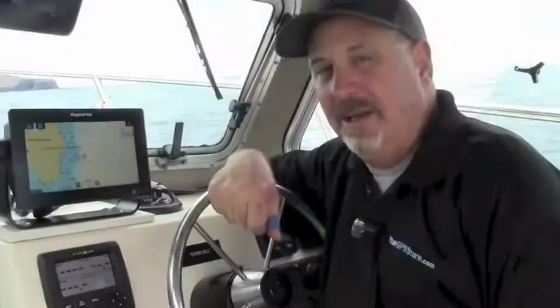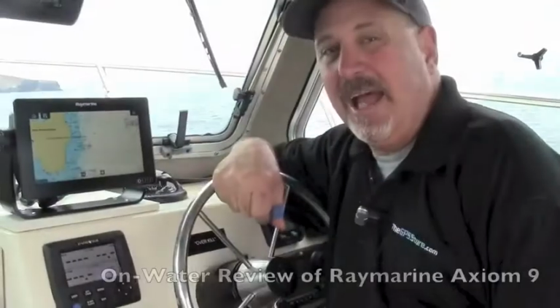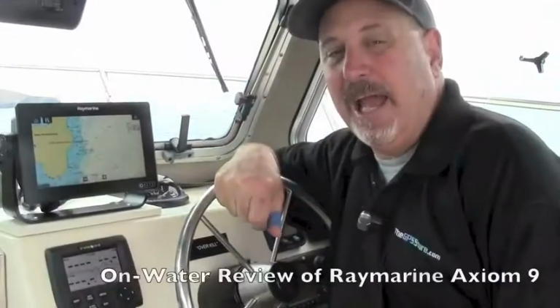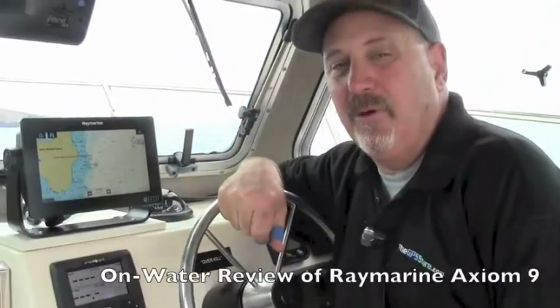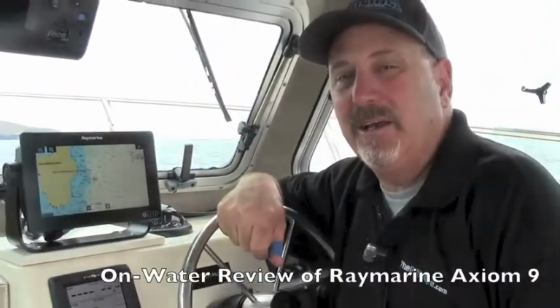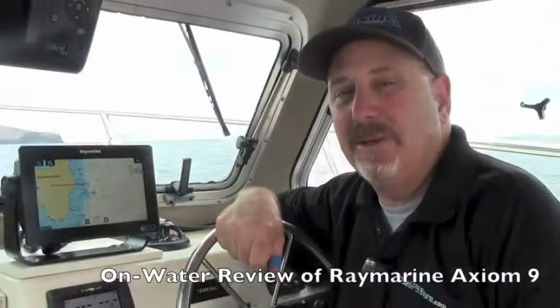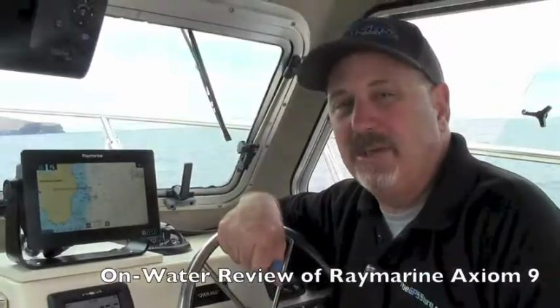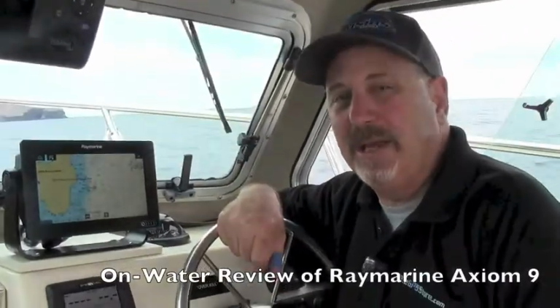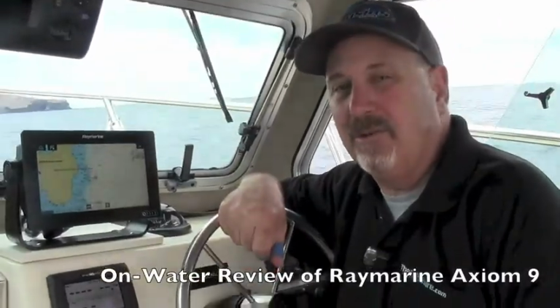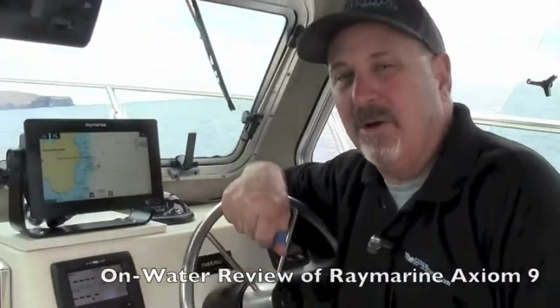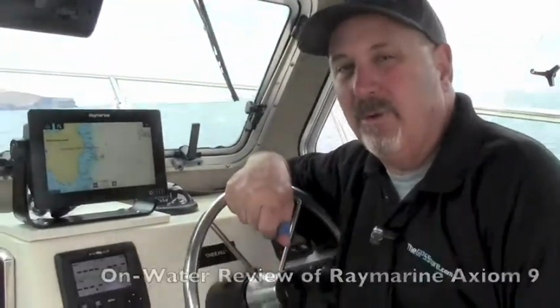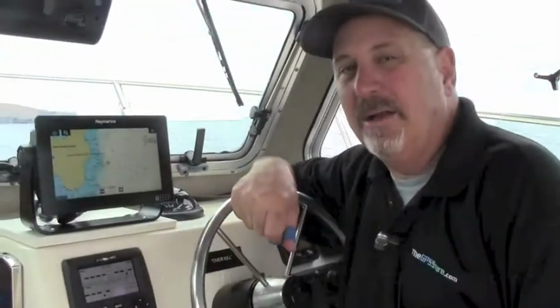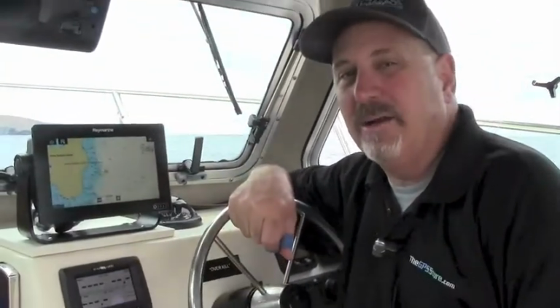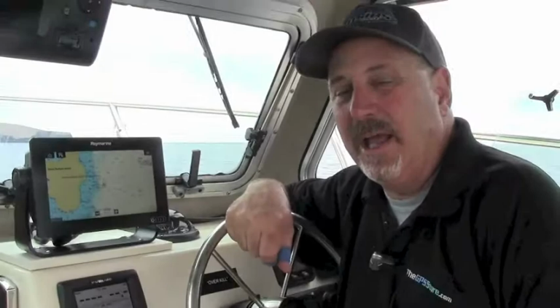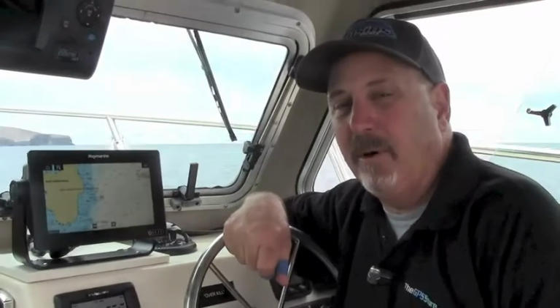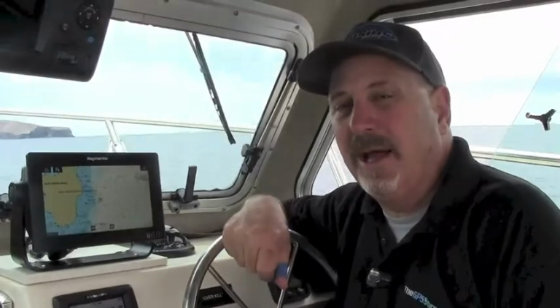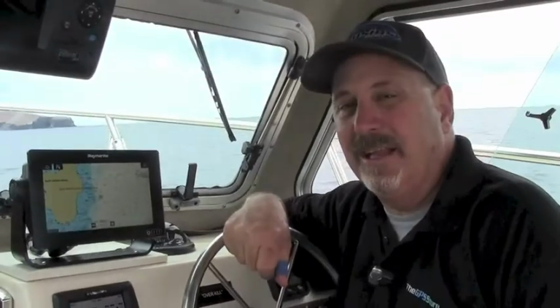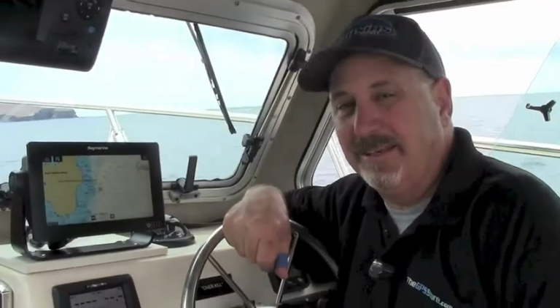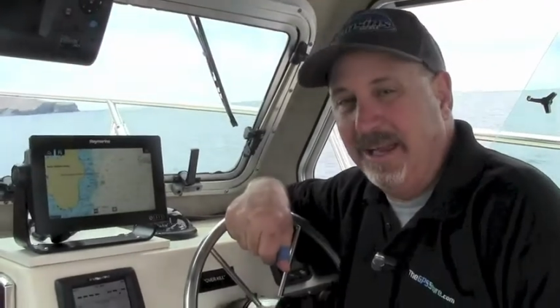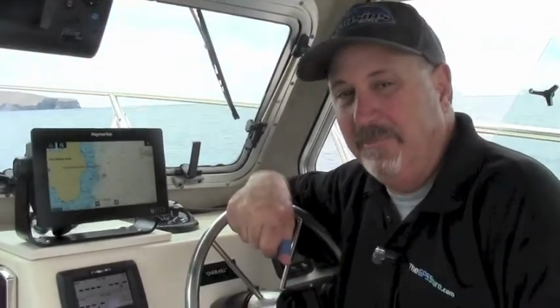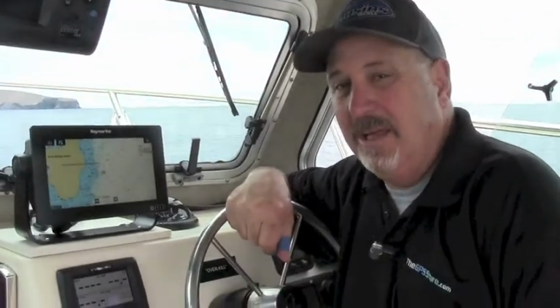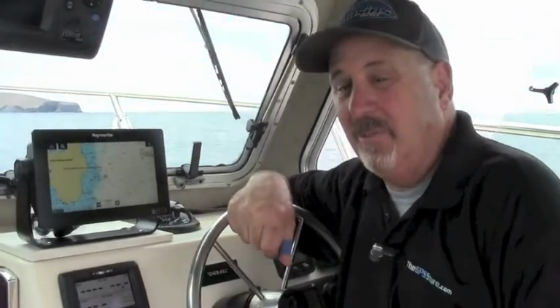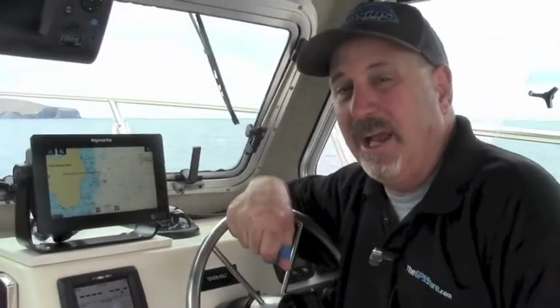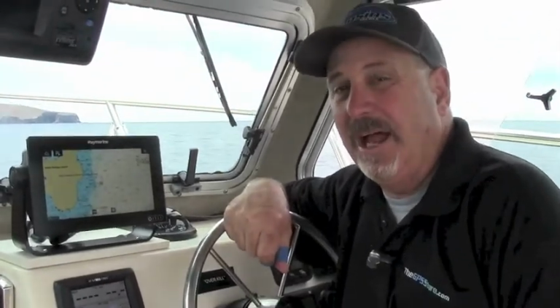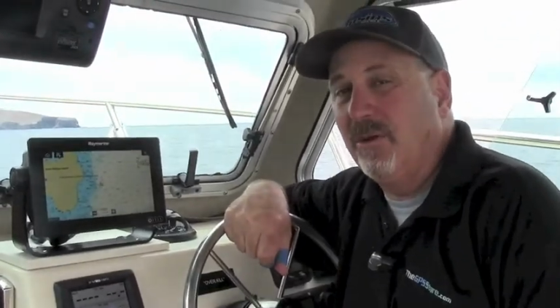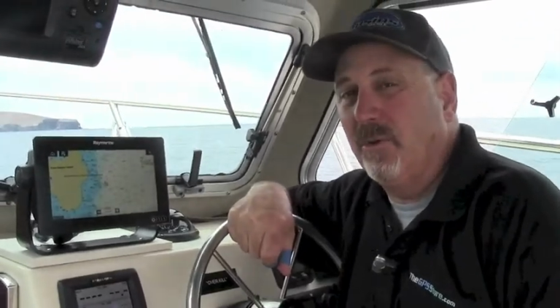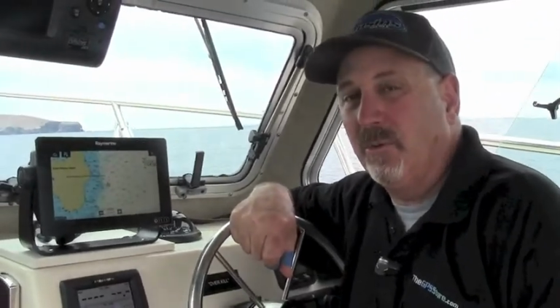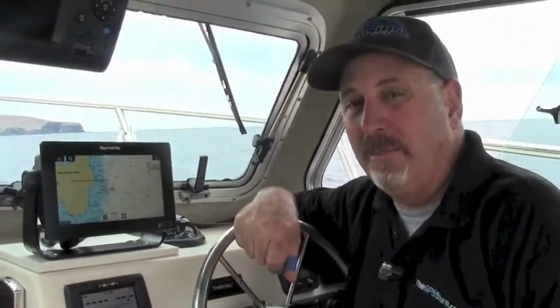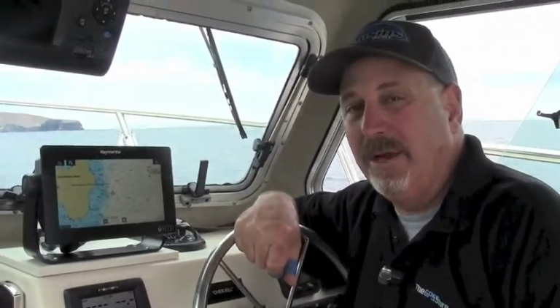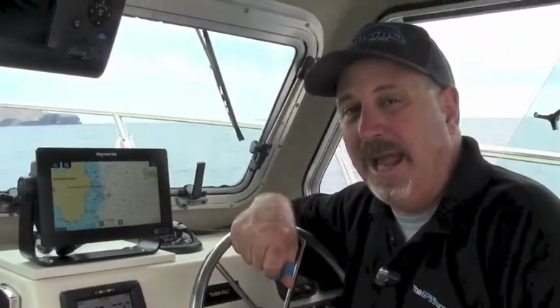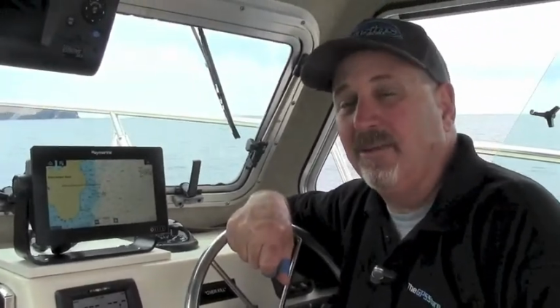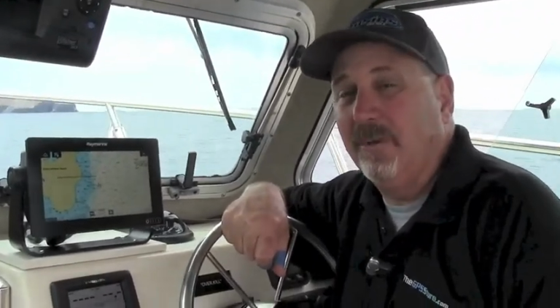Hi, Captain Ron here with the GPS Store. We're out here at Santa Barbara Island today checking out the new Raymarine Axiom.